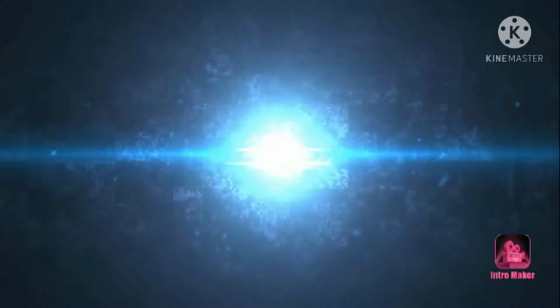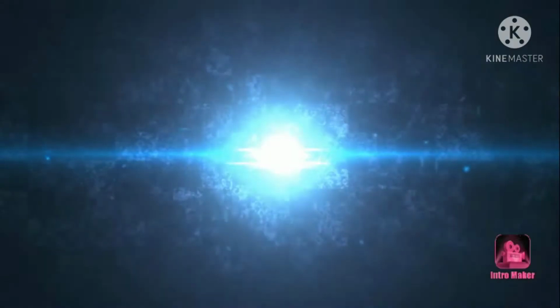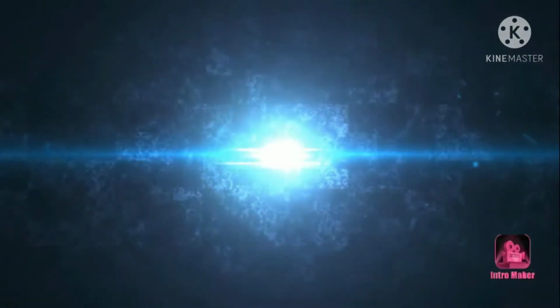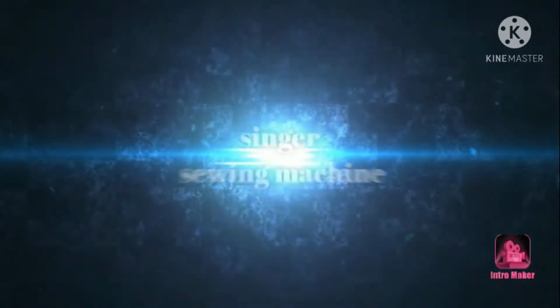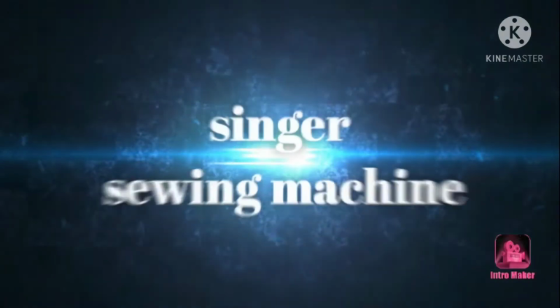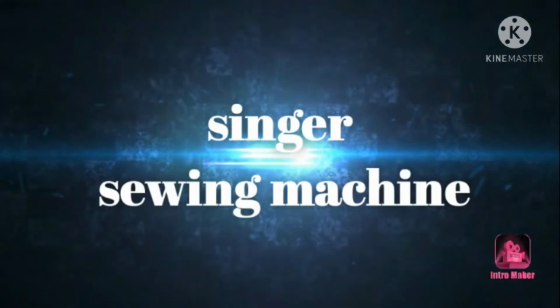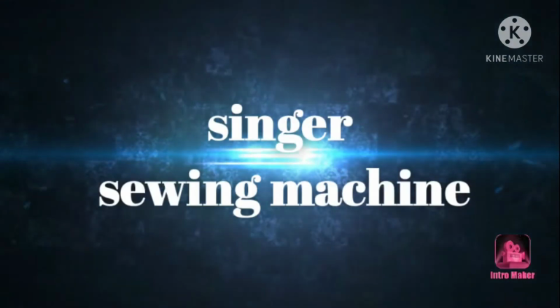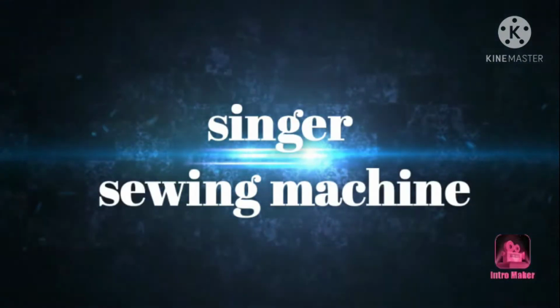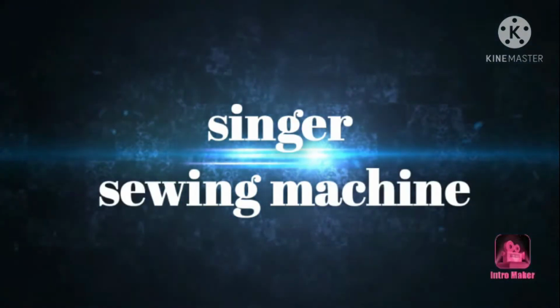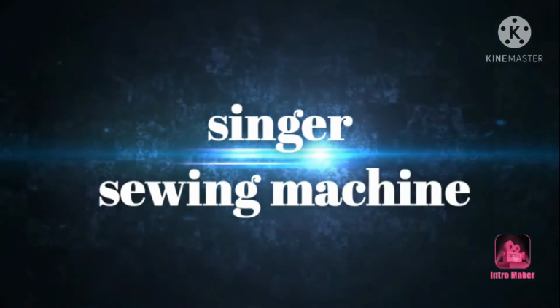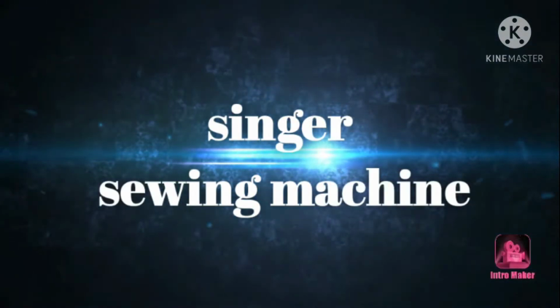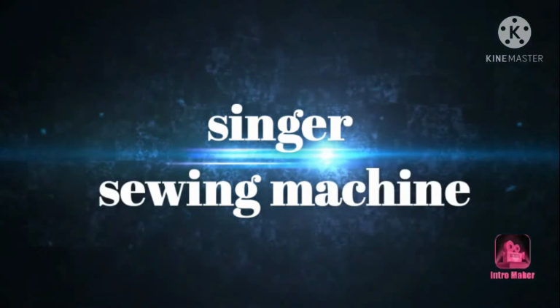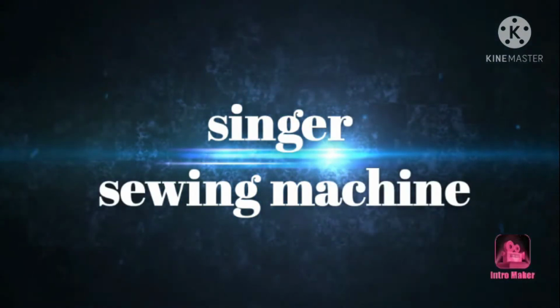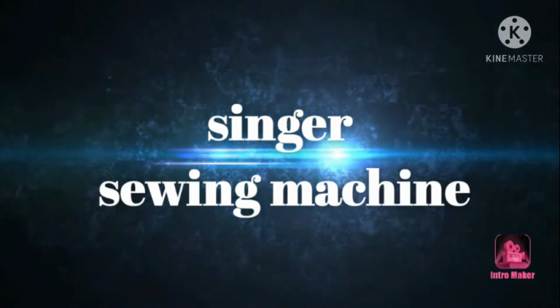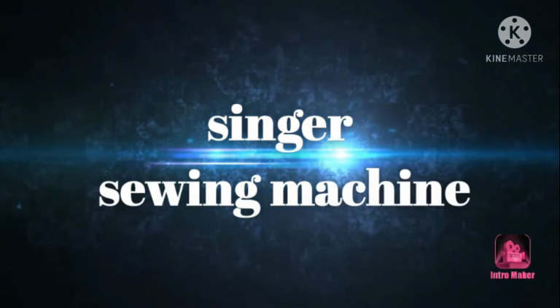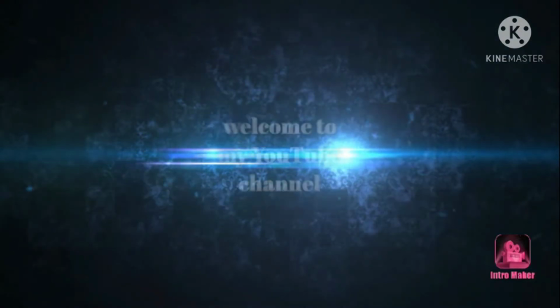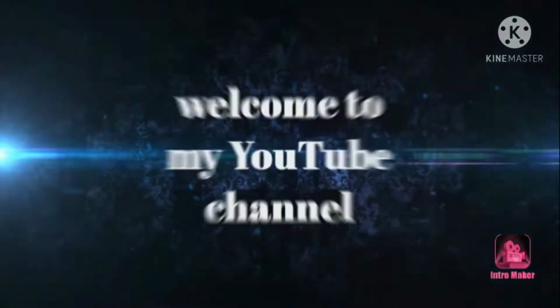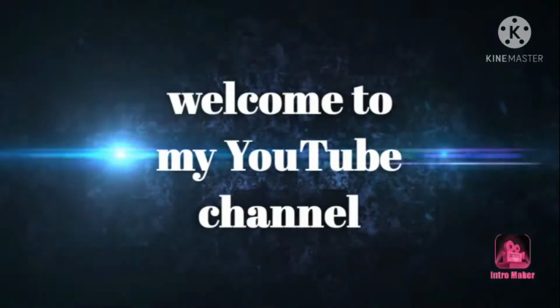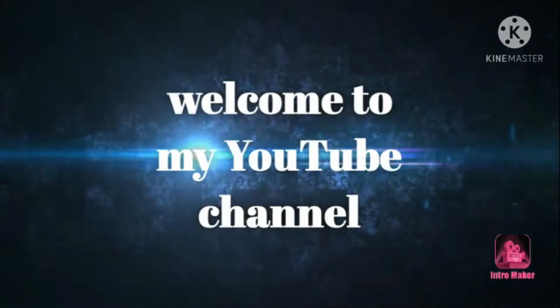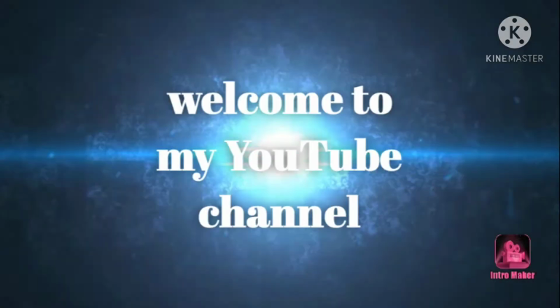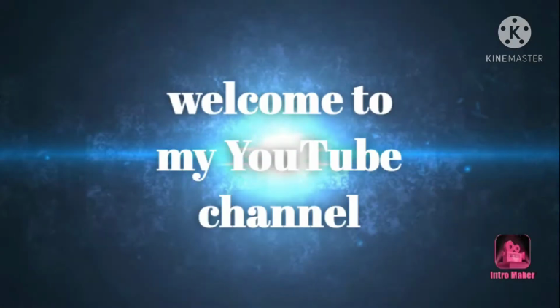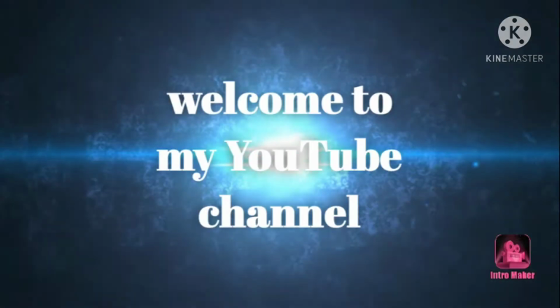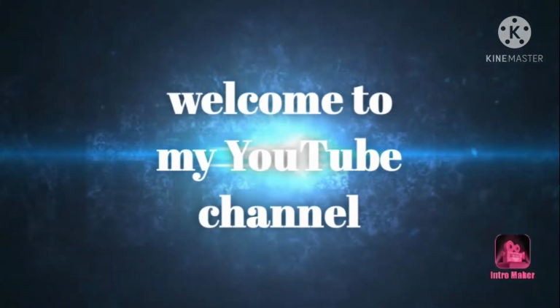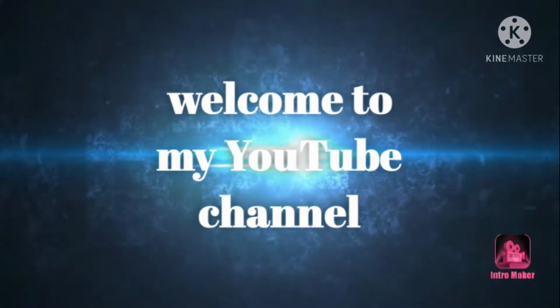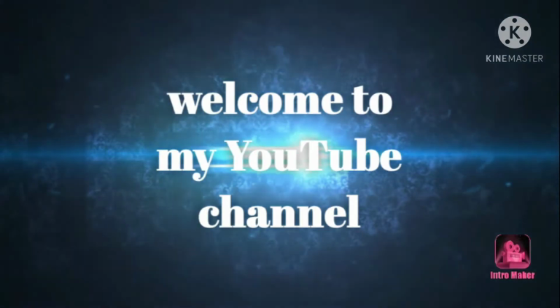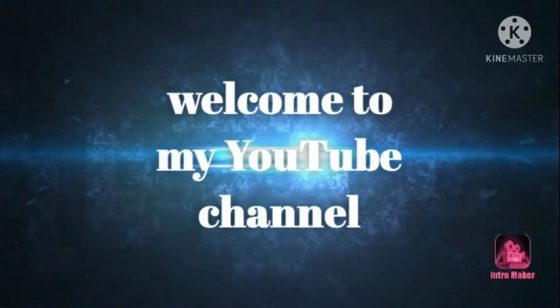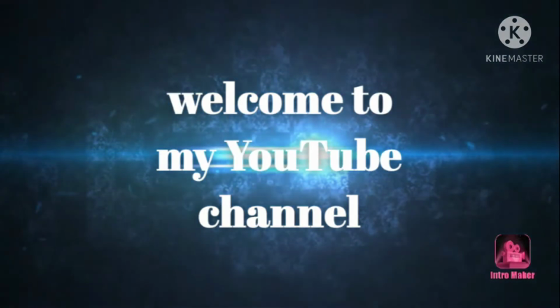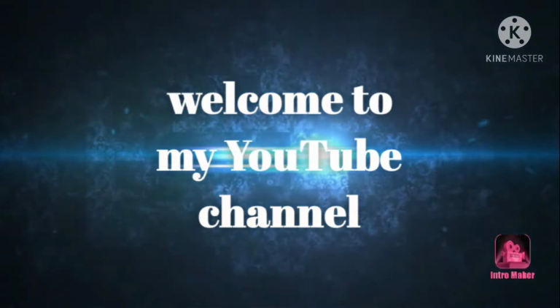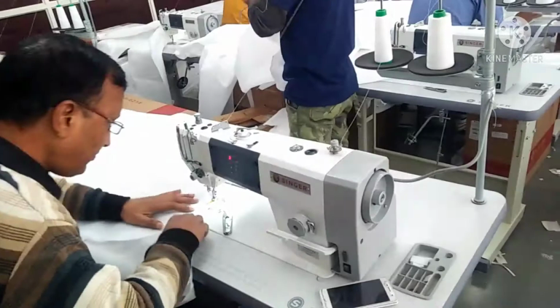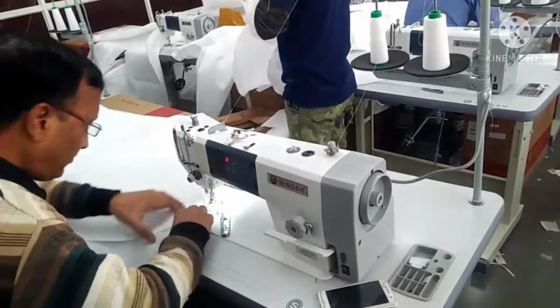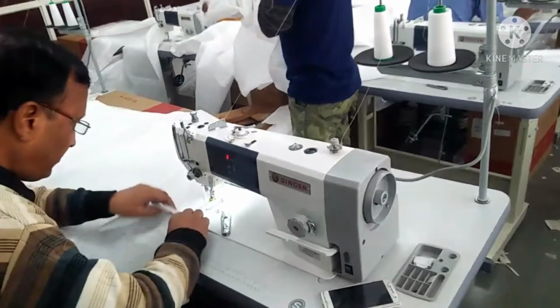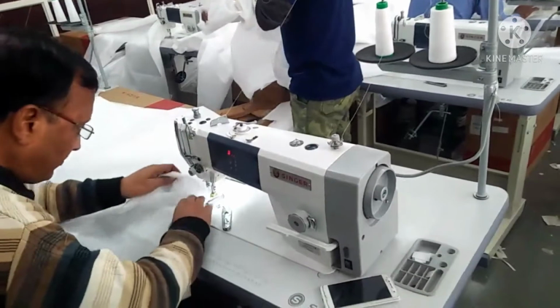Hi dear friends, welcome to my YouTube channel. We are going to a garments — 114G.